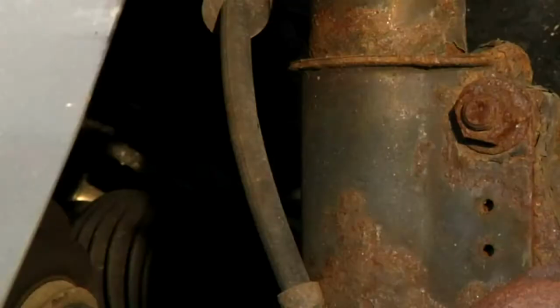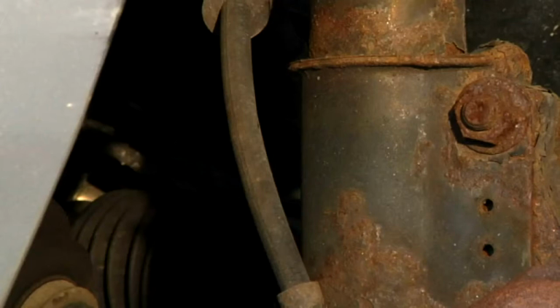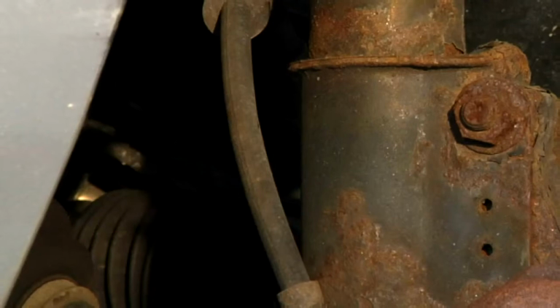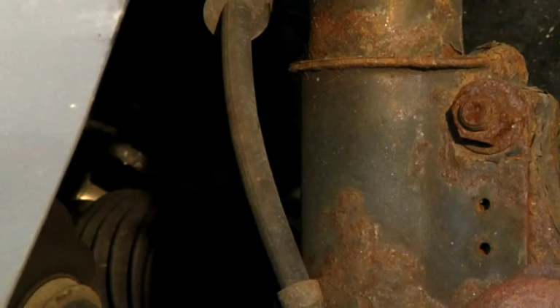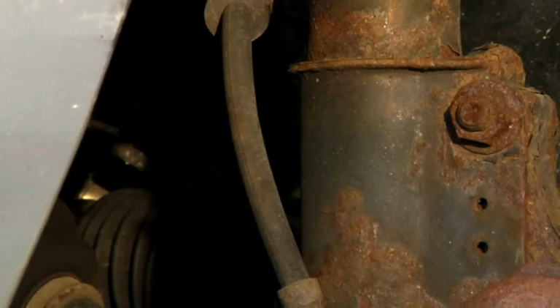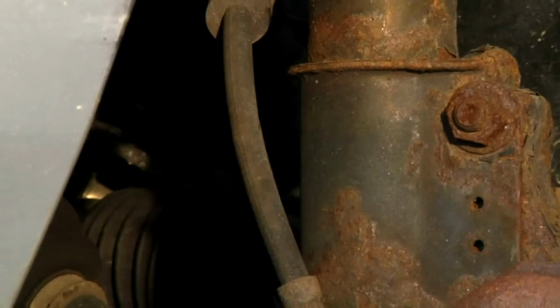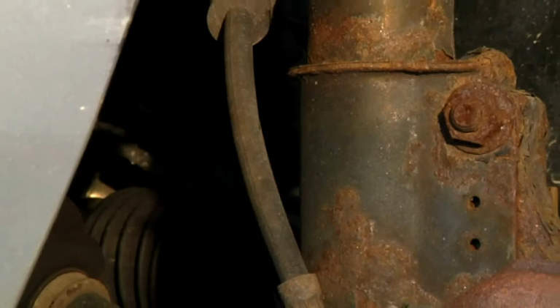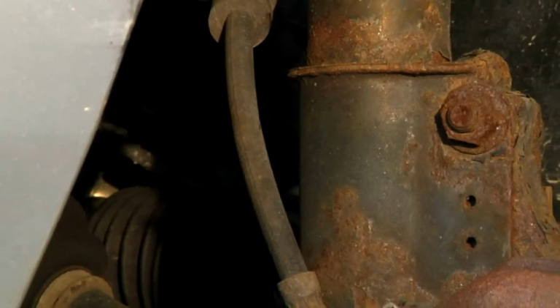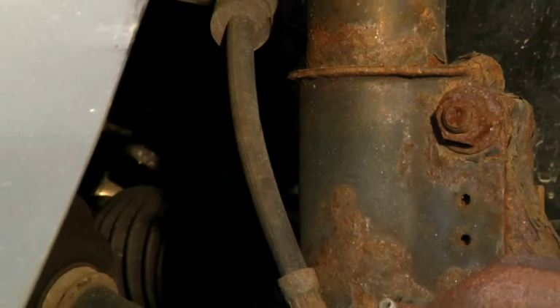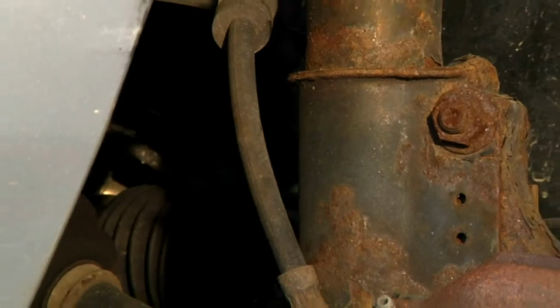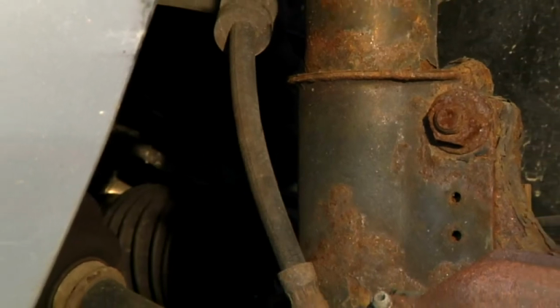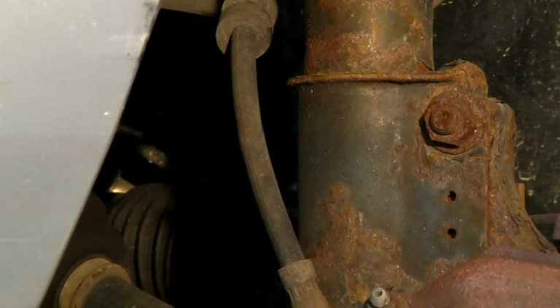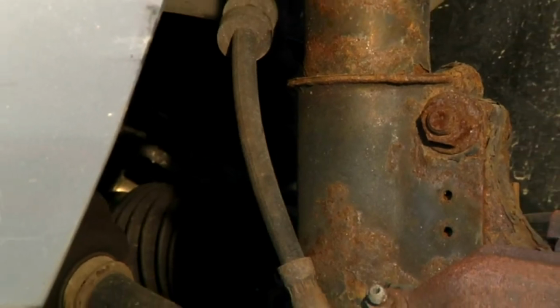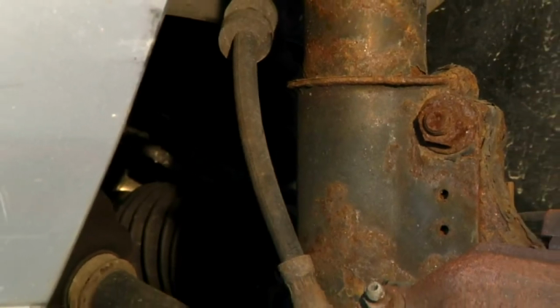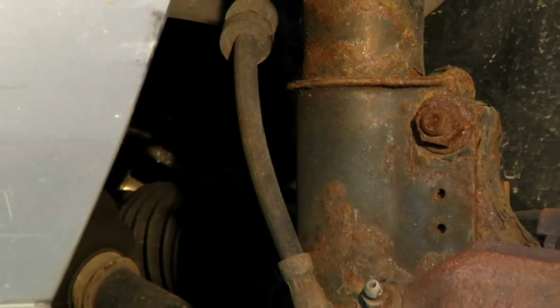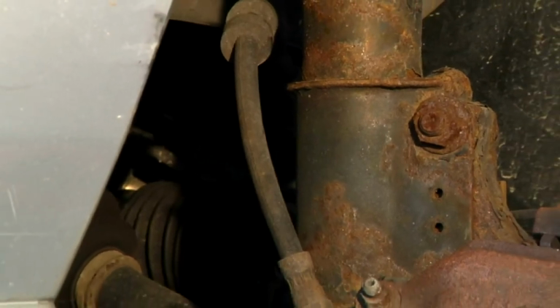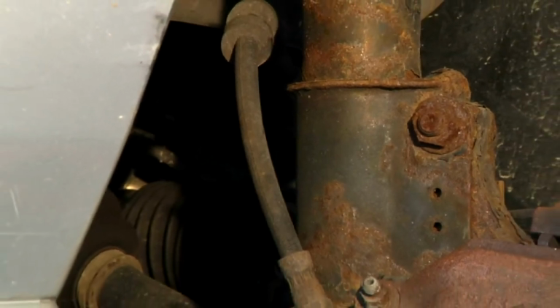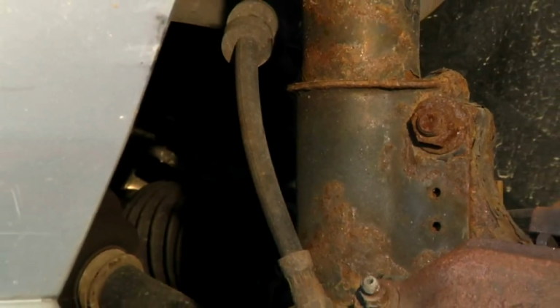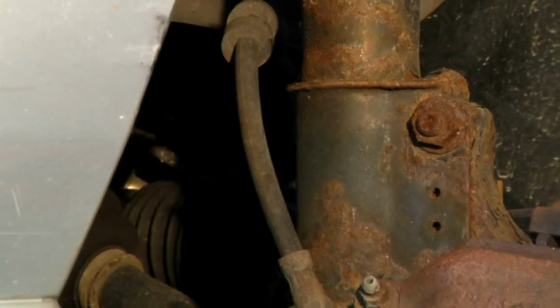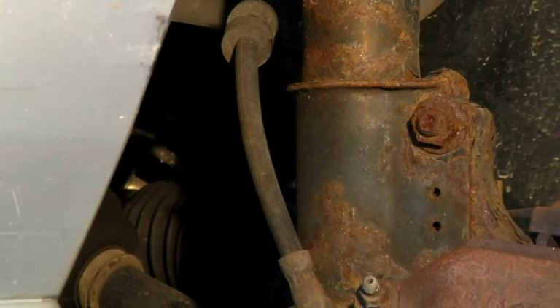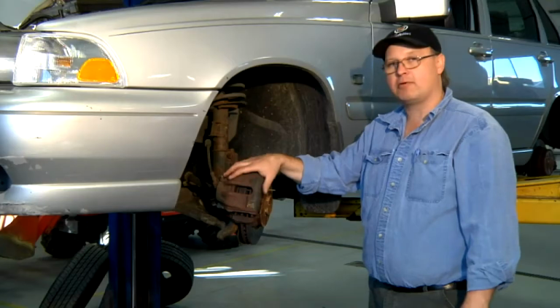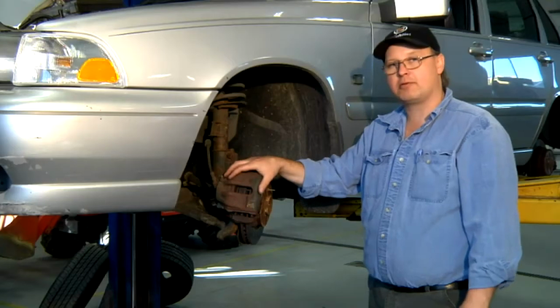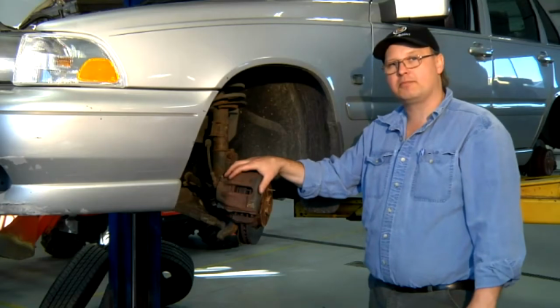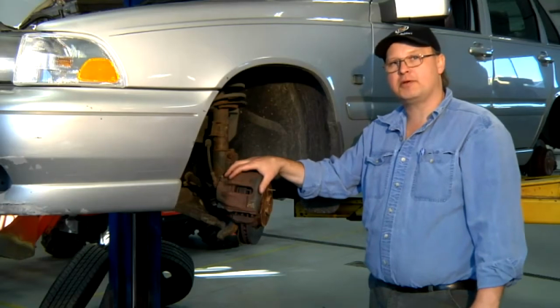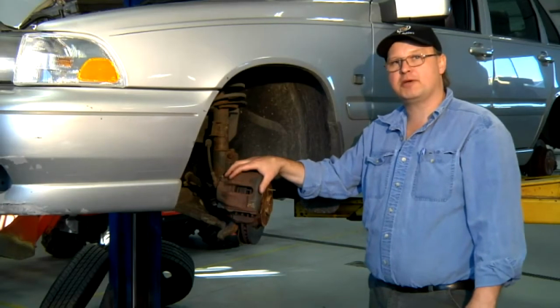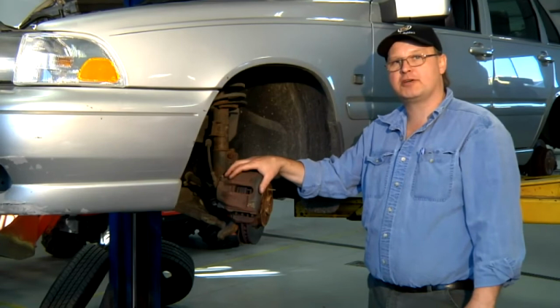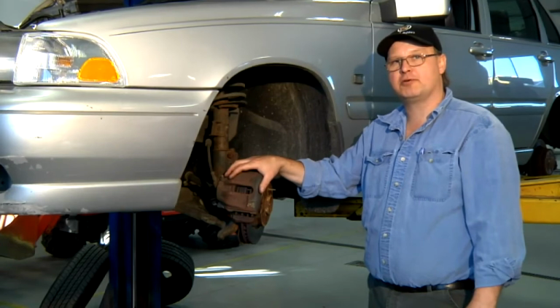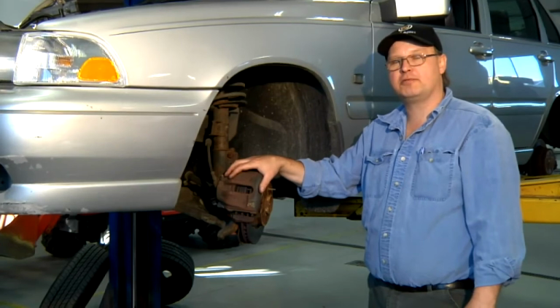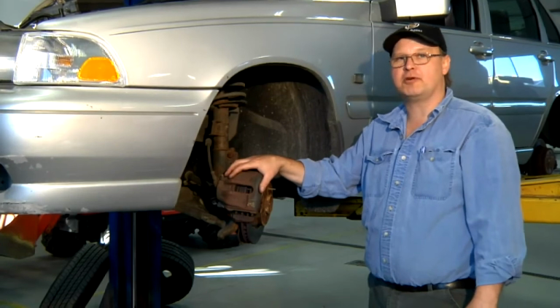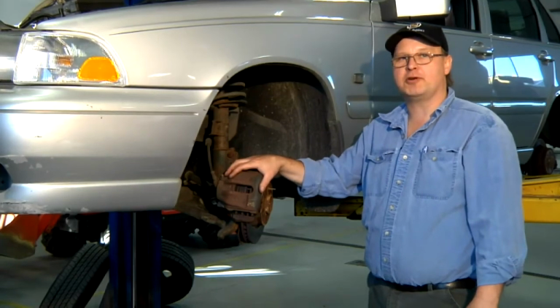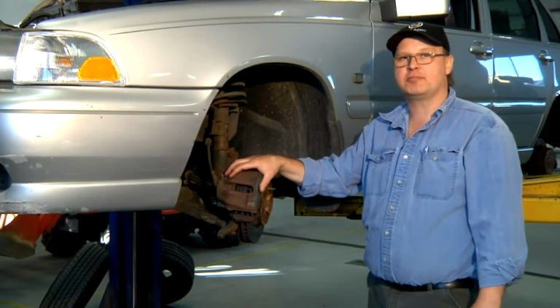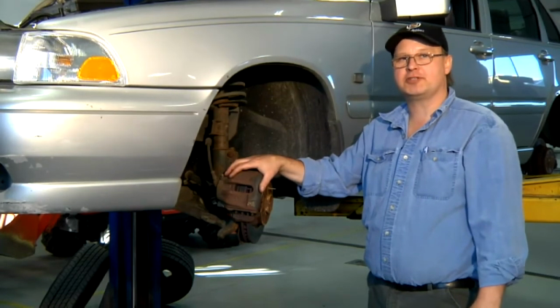So those are a couple of quick tests on how to test your hydraulic braking system. I'm Bob Holcomb from Apex Automotive in Great Barrington, Massachusetts.